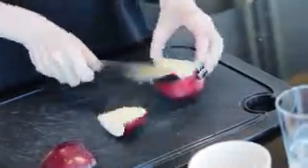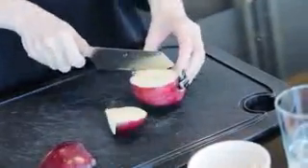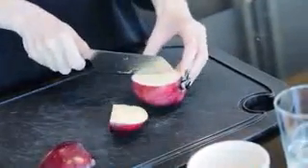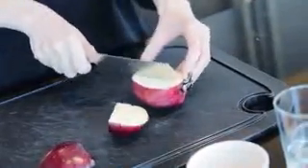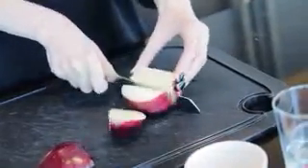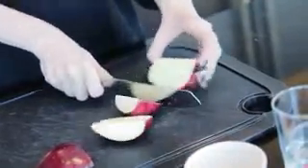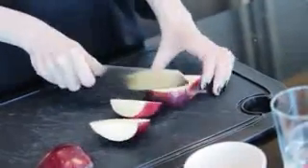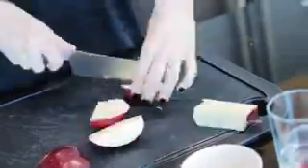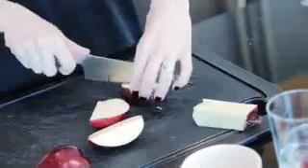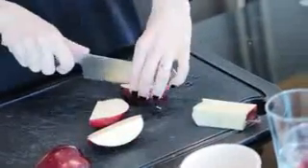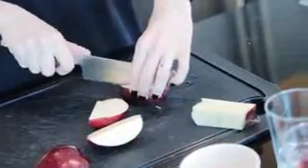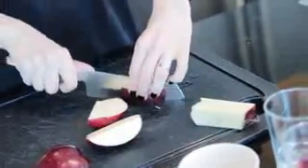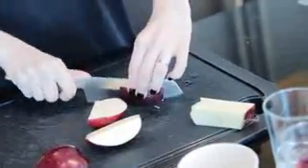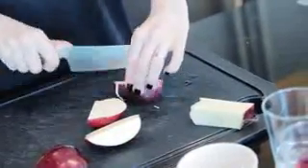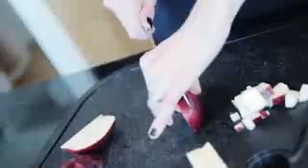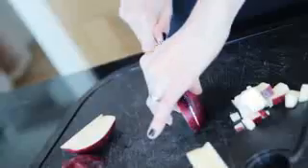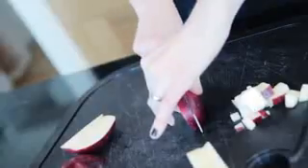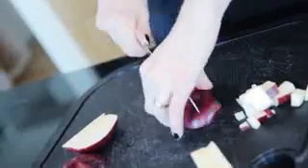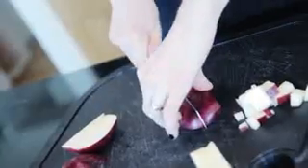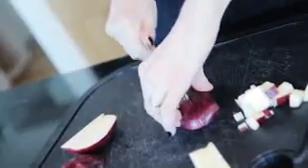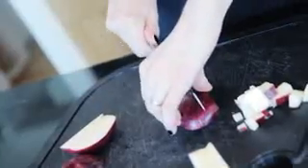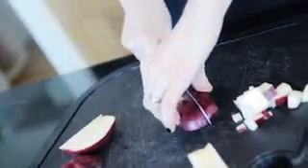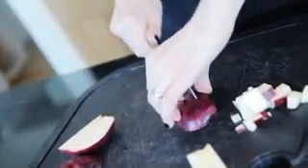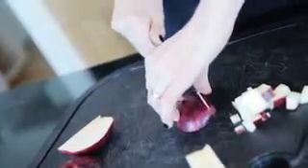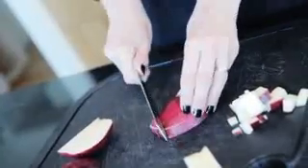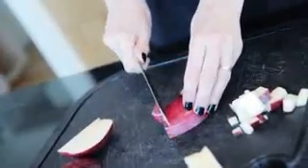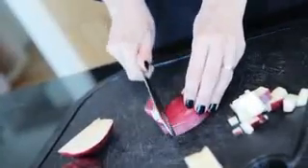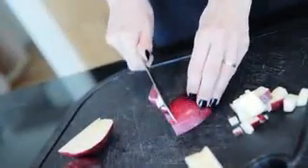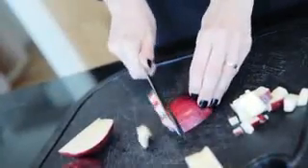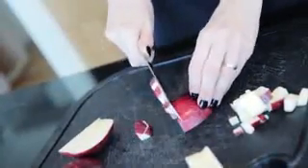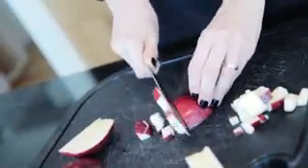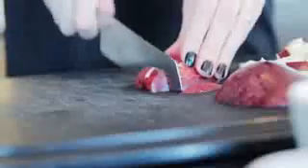Let's start by dicing the apple. This apple was quite large, so at the end it turned out I didn't need all of it.